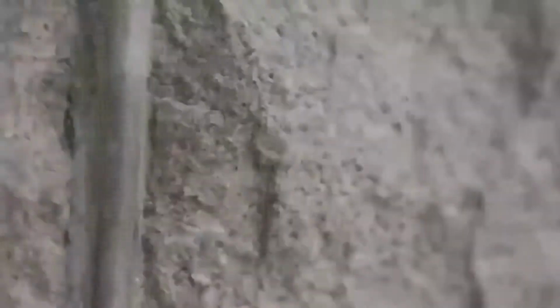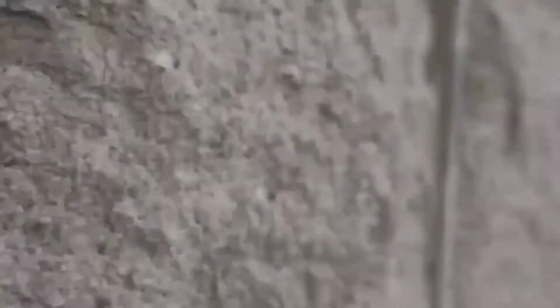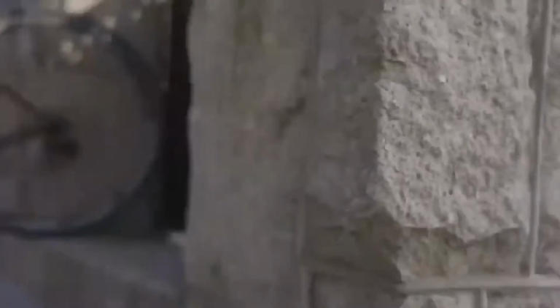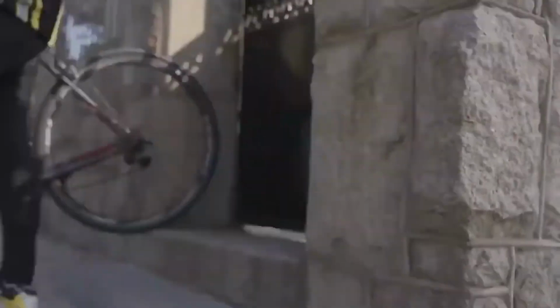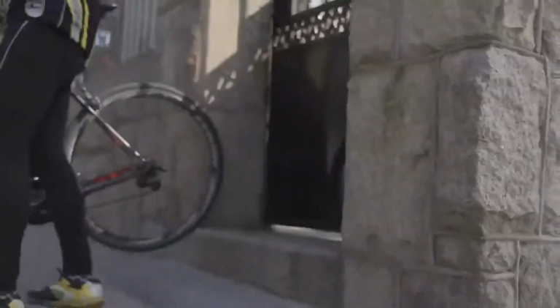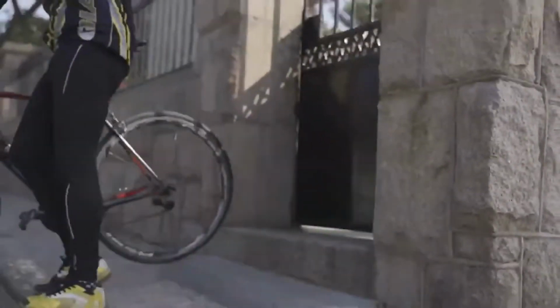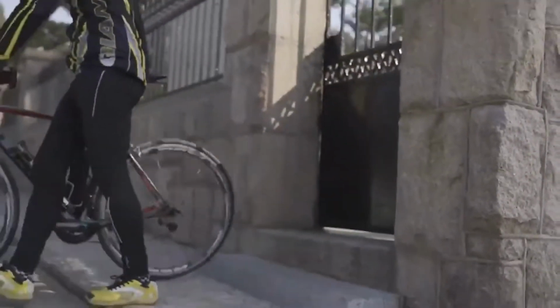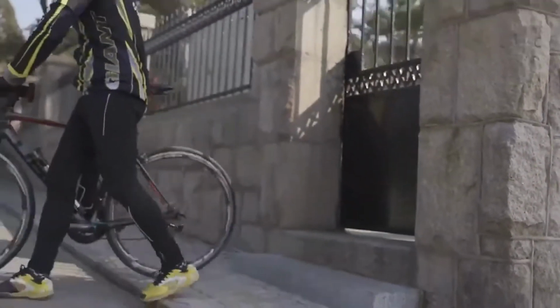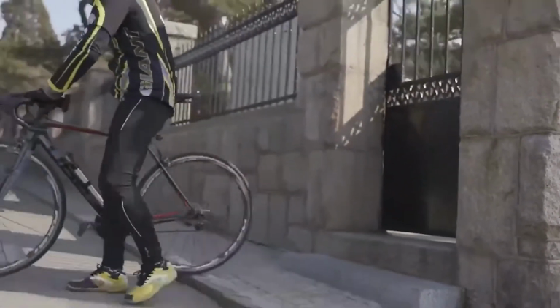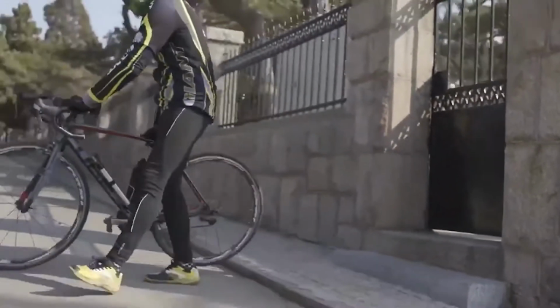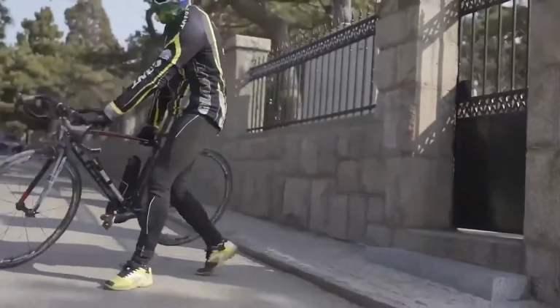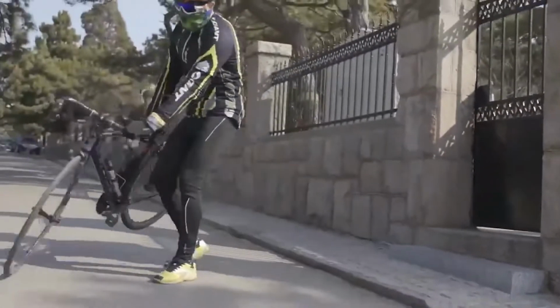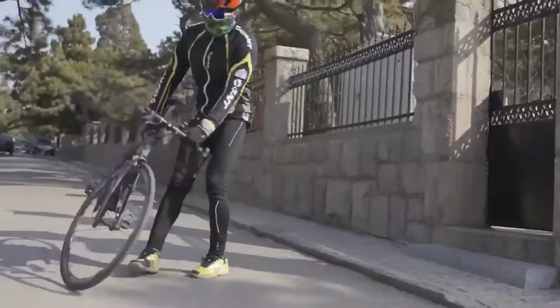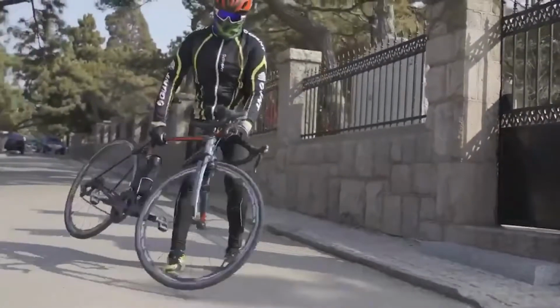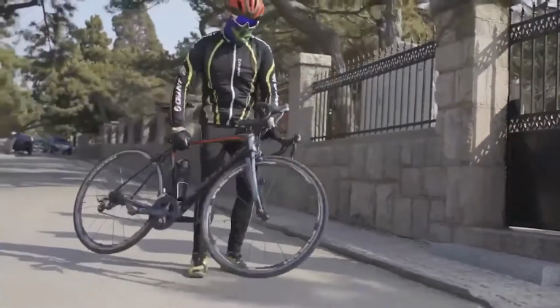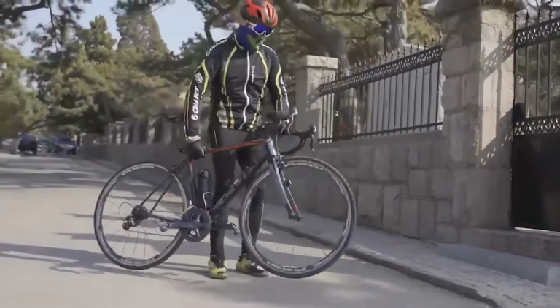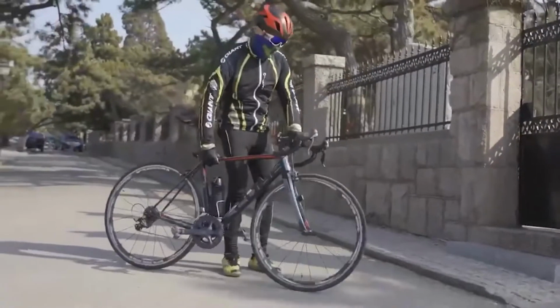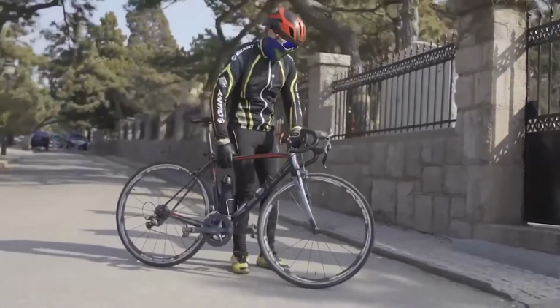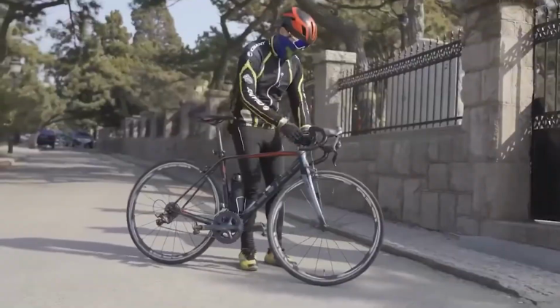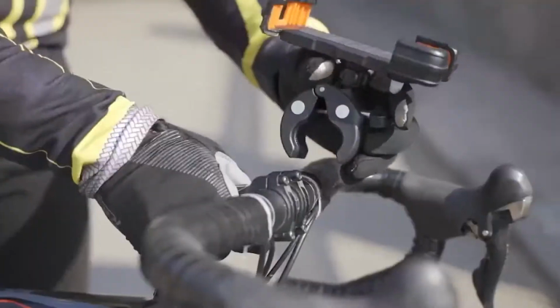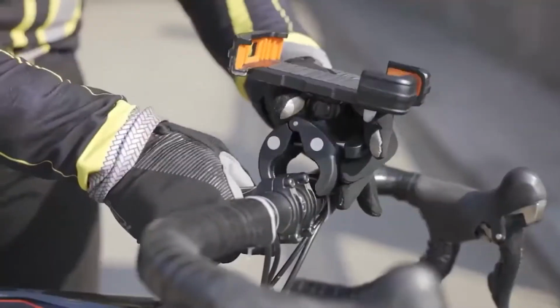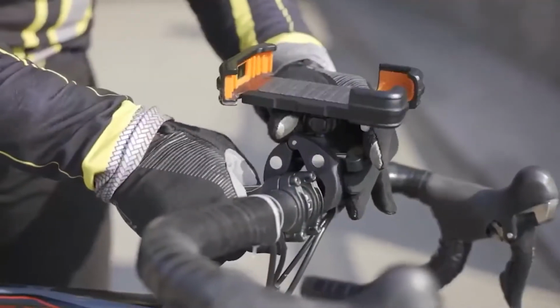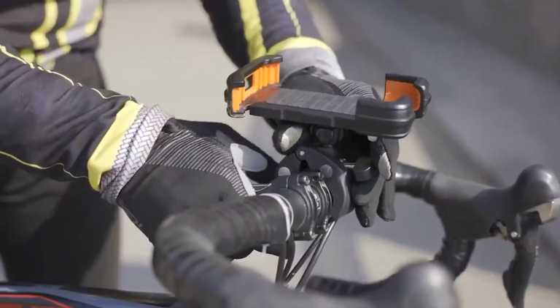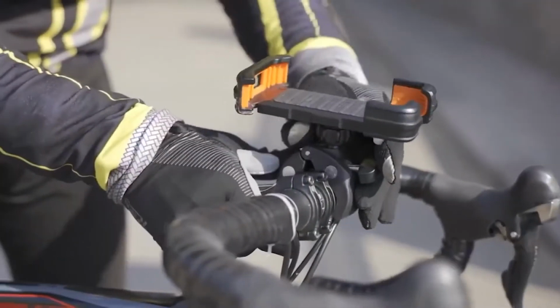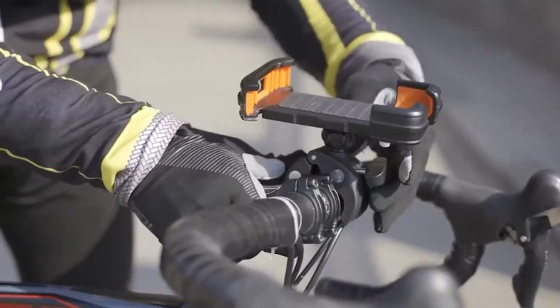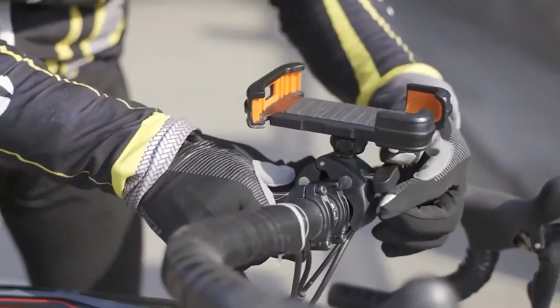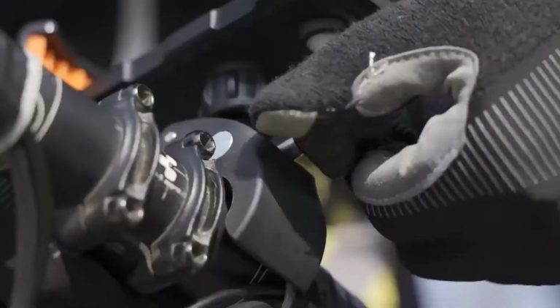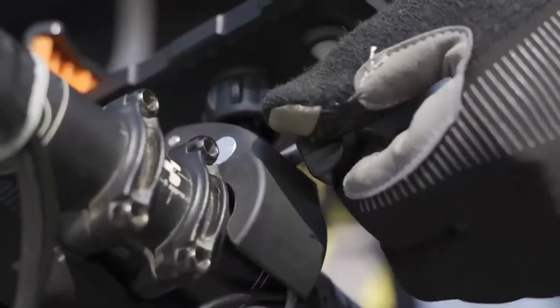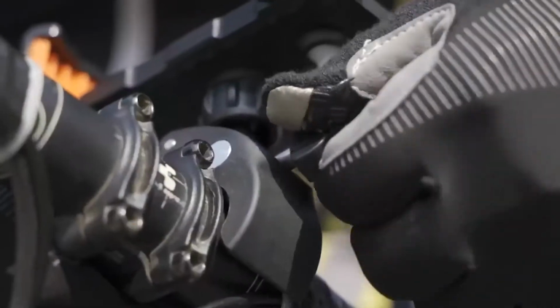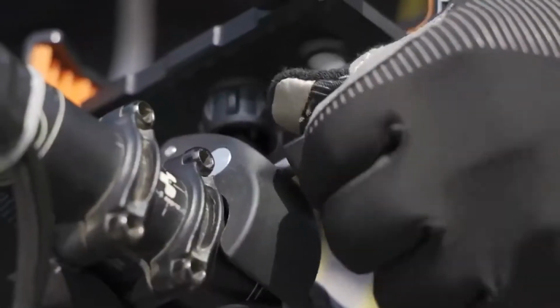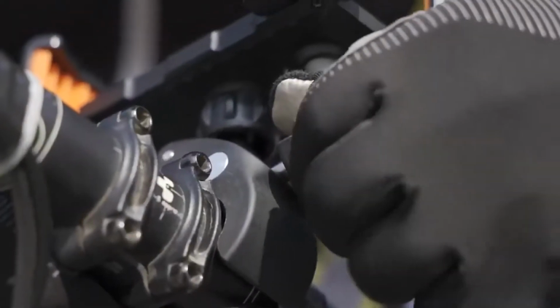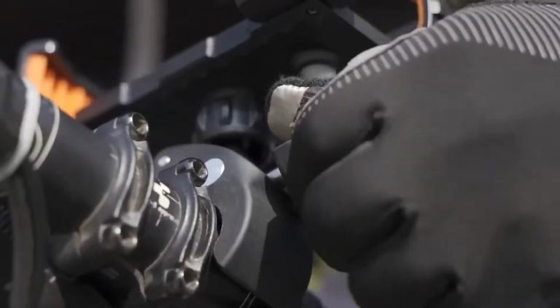Introducing Andobil, the most durable, protective and toughest bike phone mount in the world. It's easy to set up.